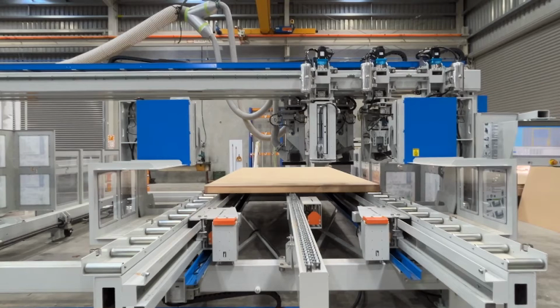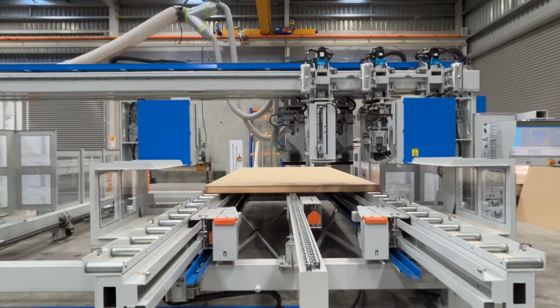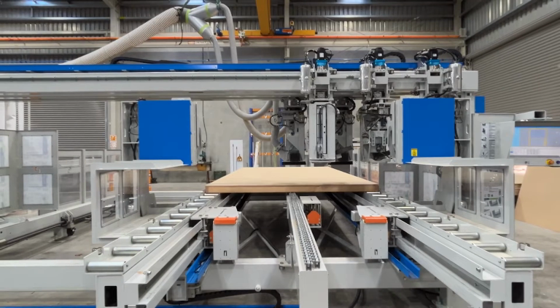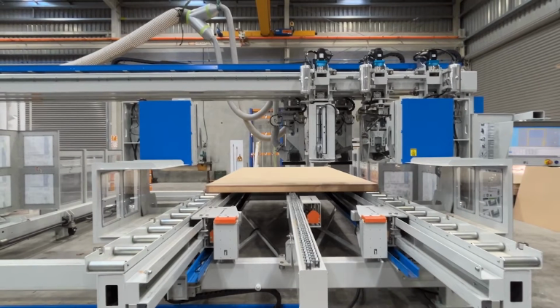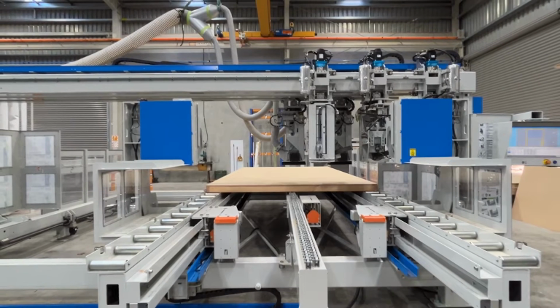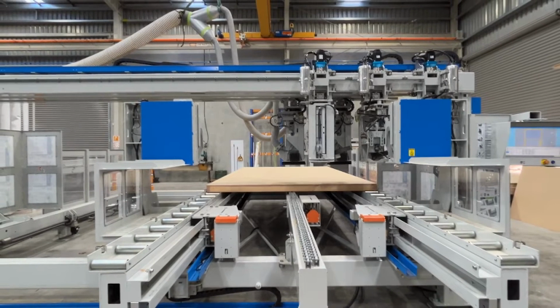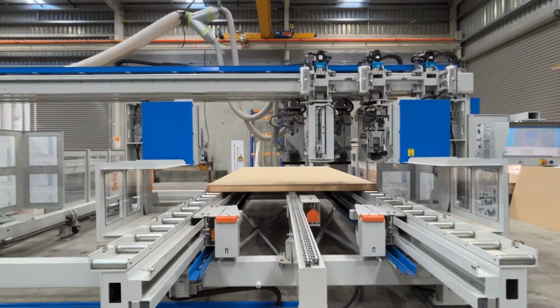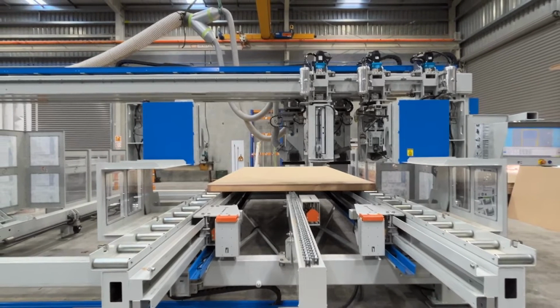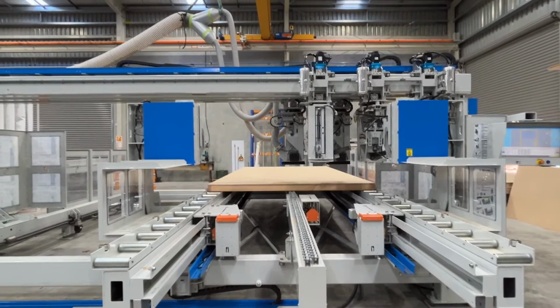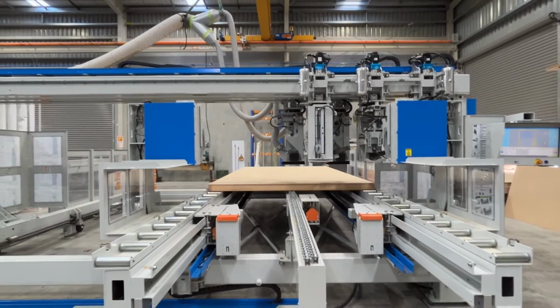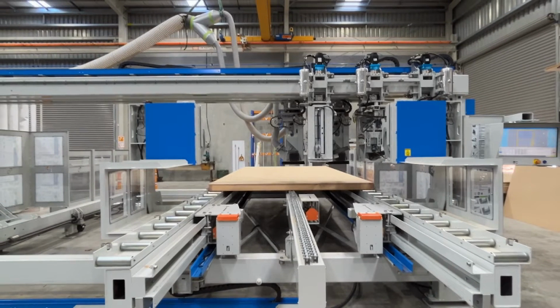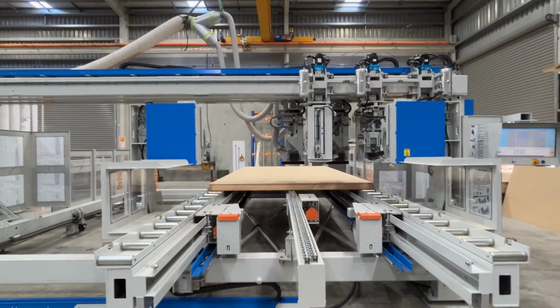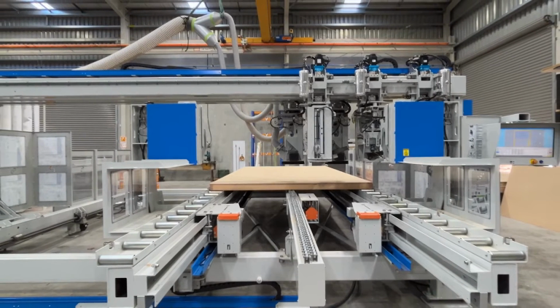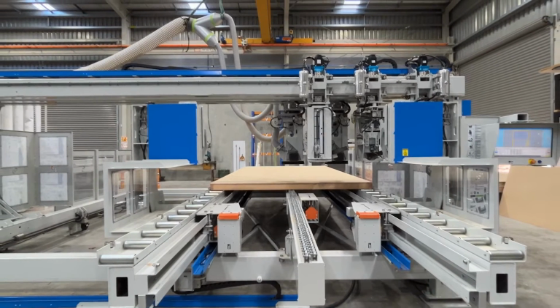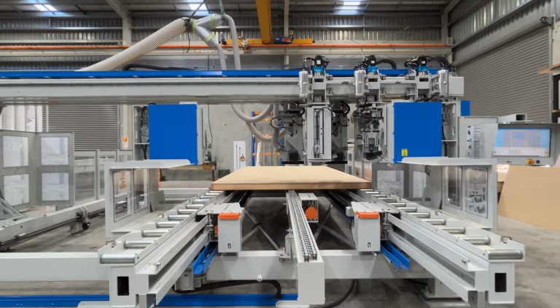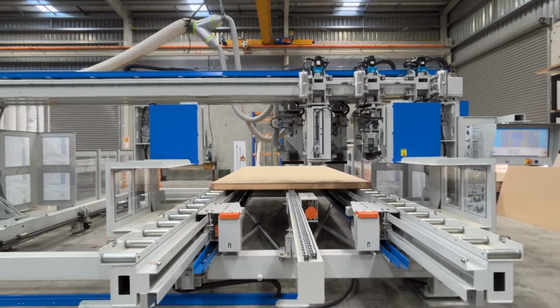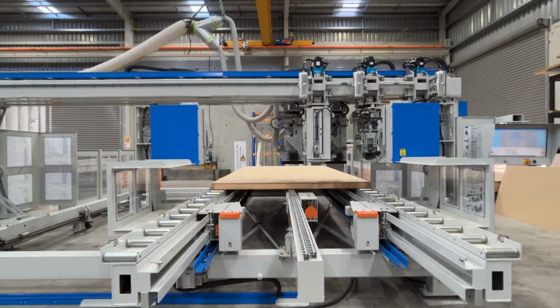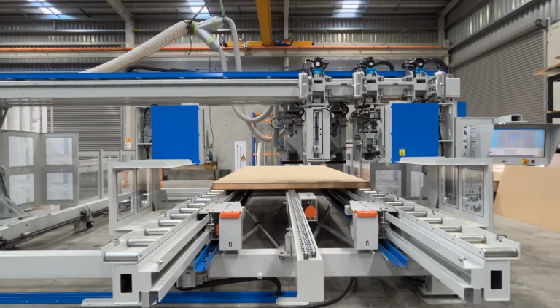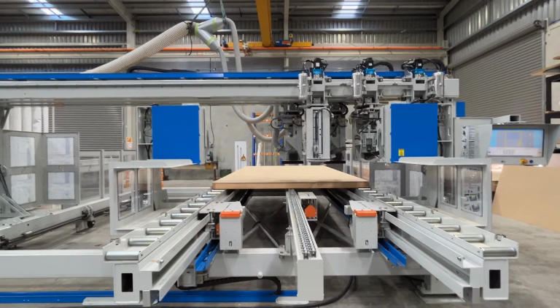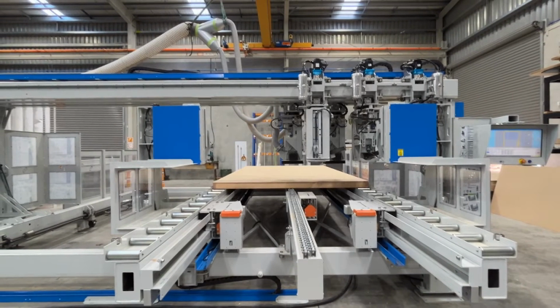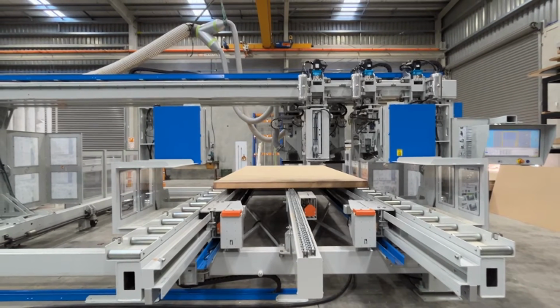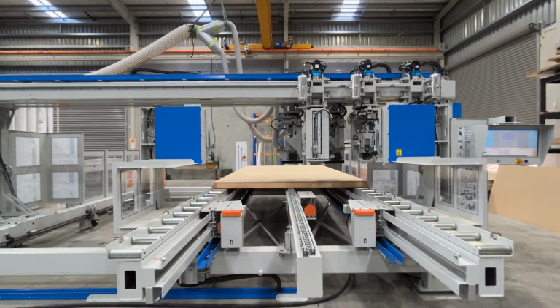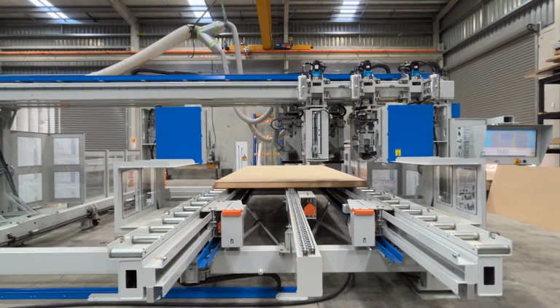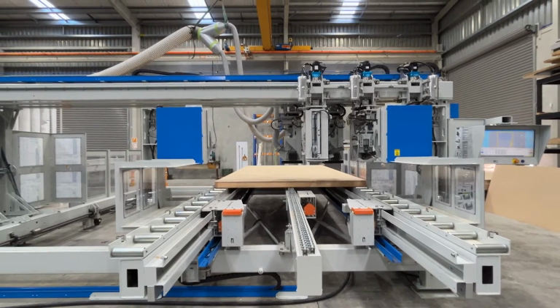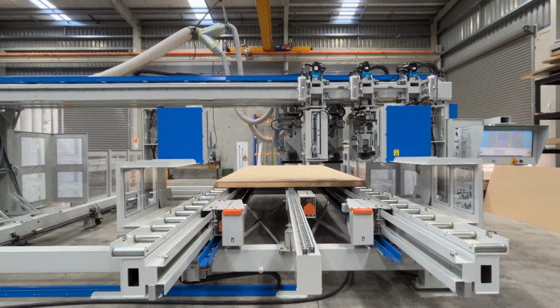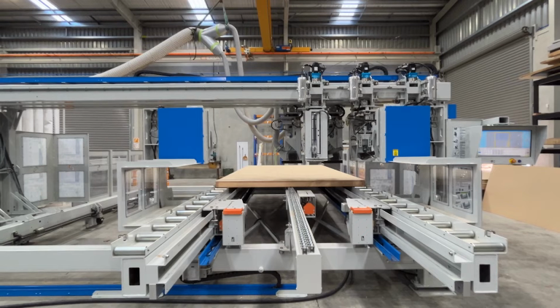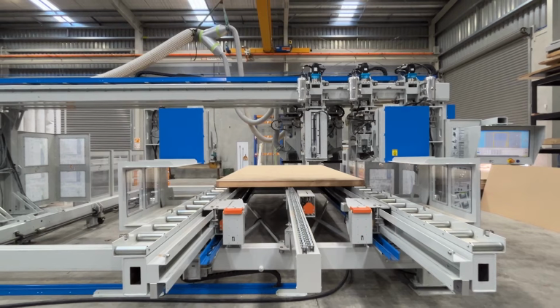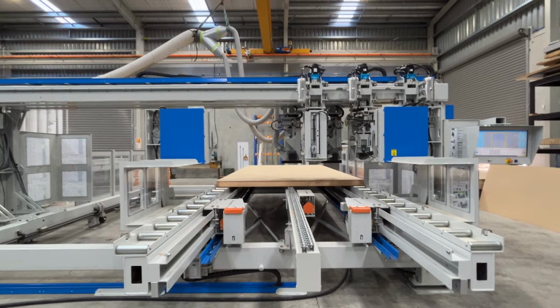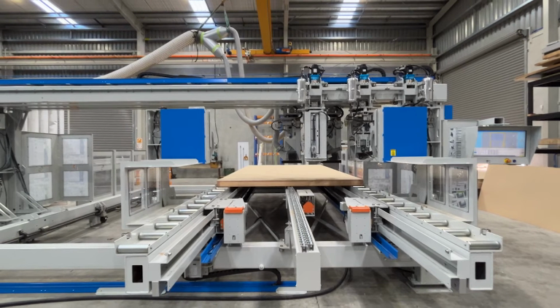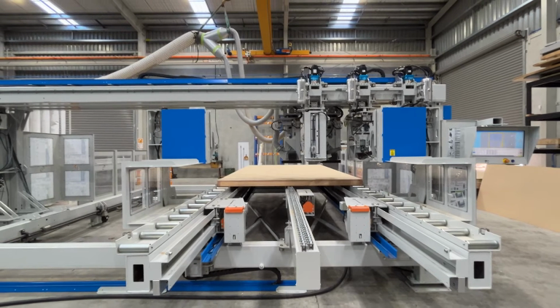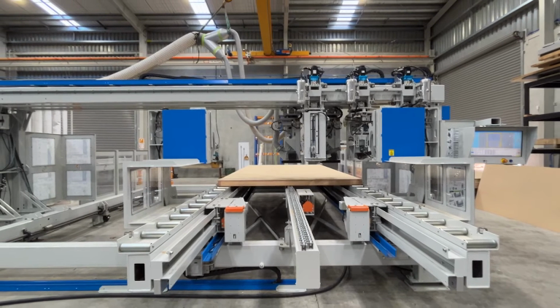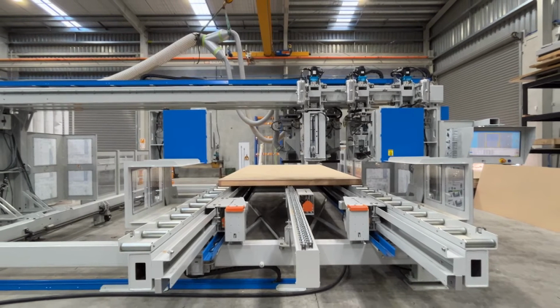Without being labour intensive, experience perfectly sheathed walls in minutes.